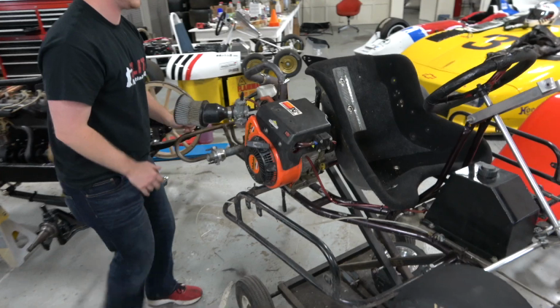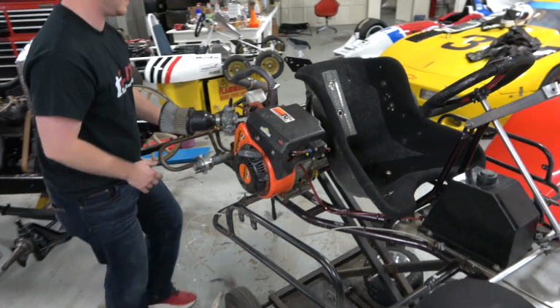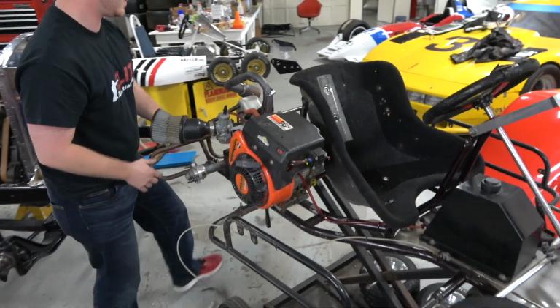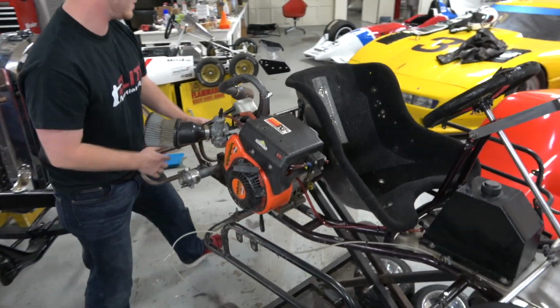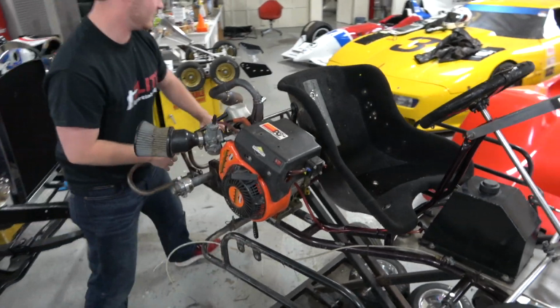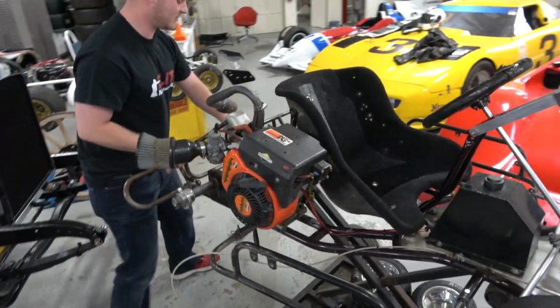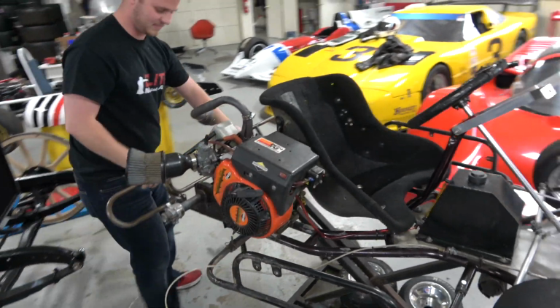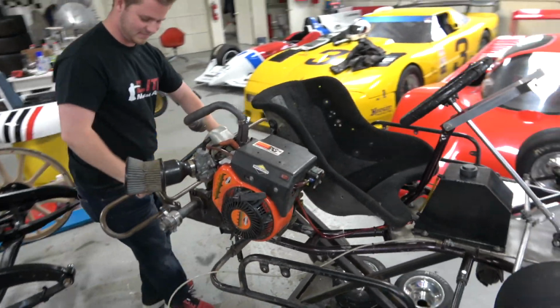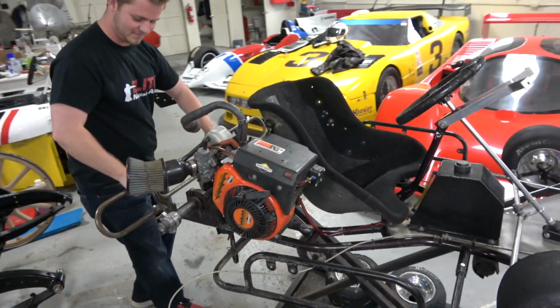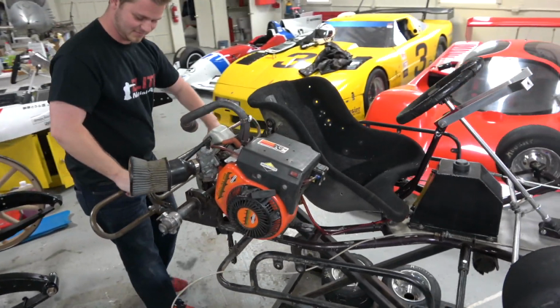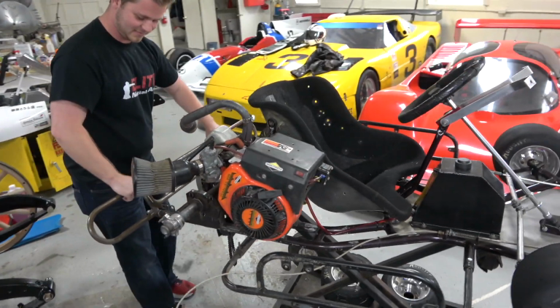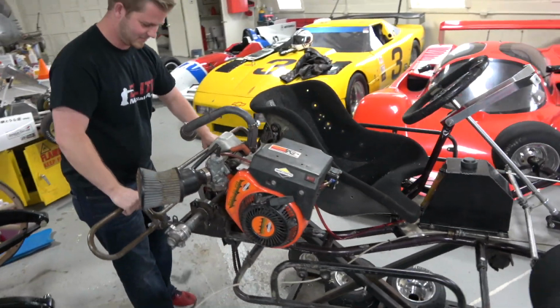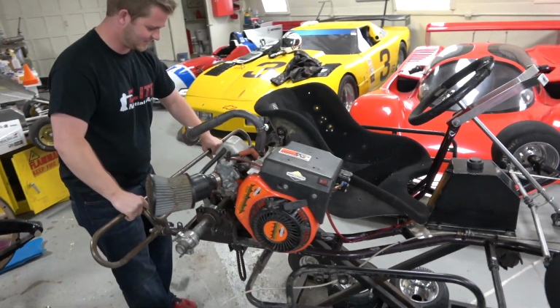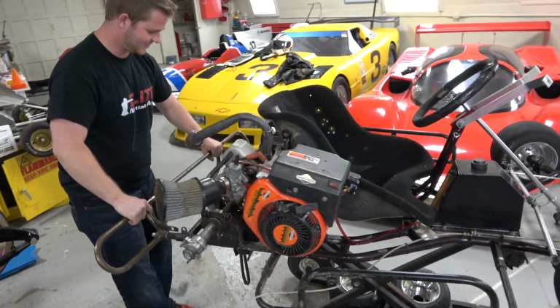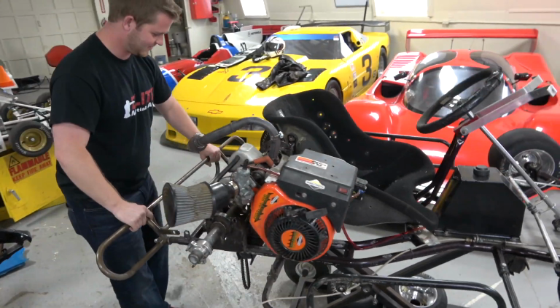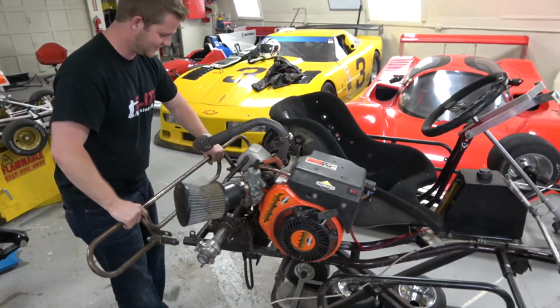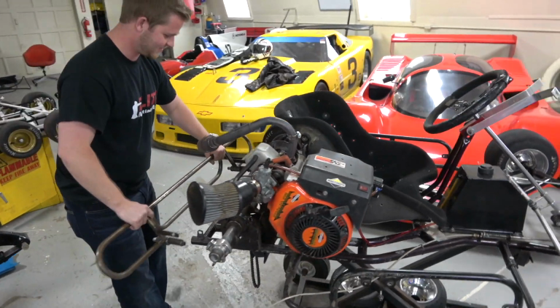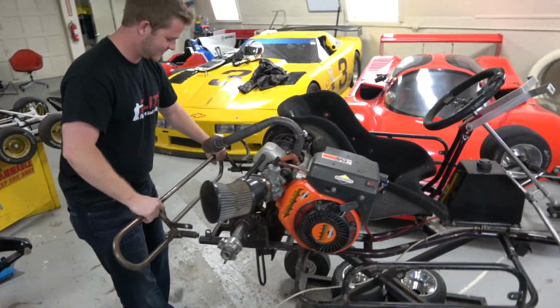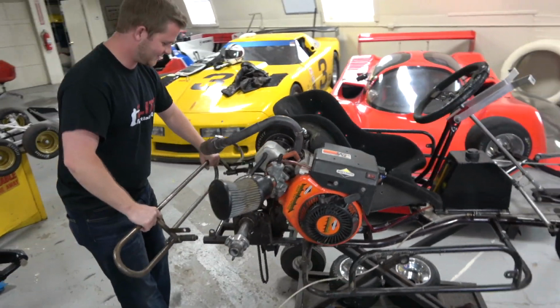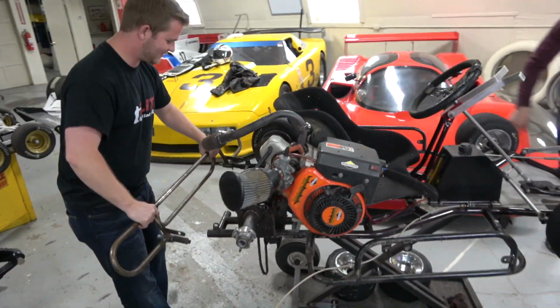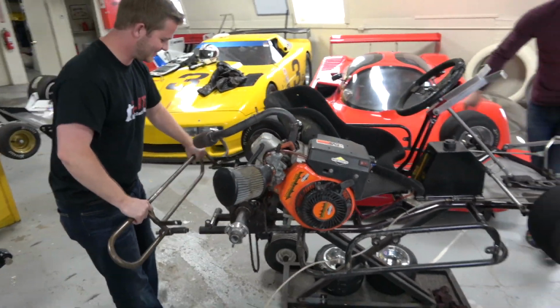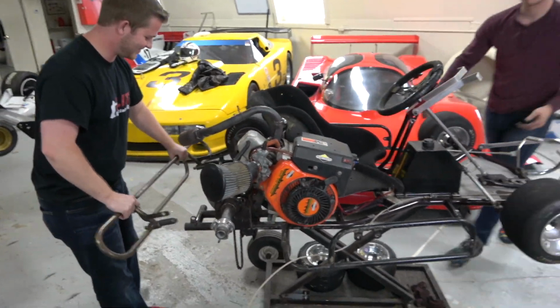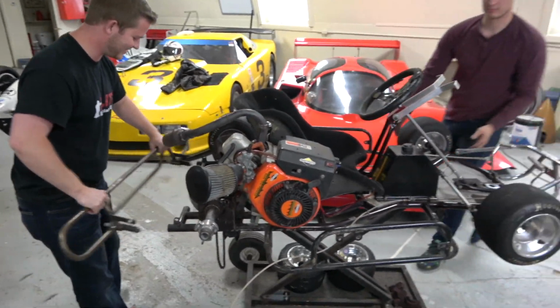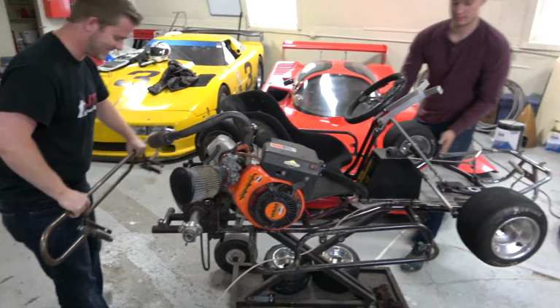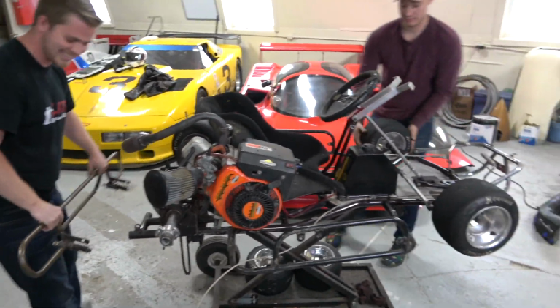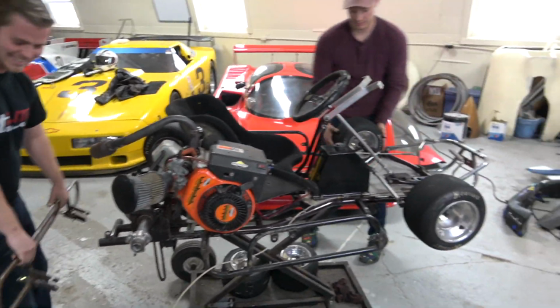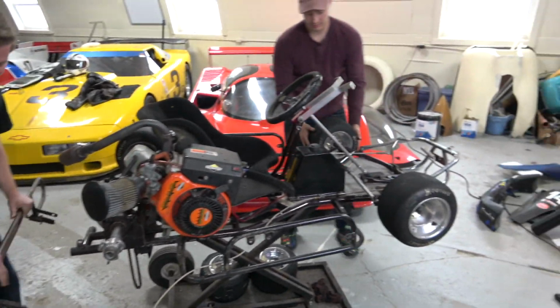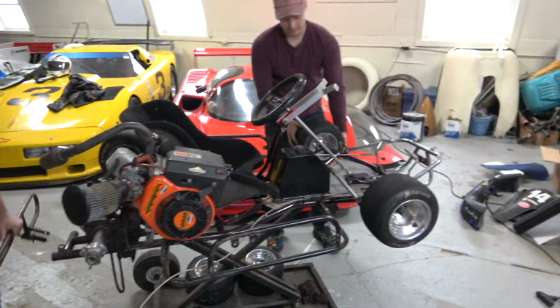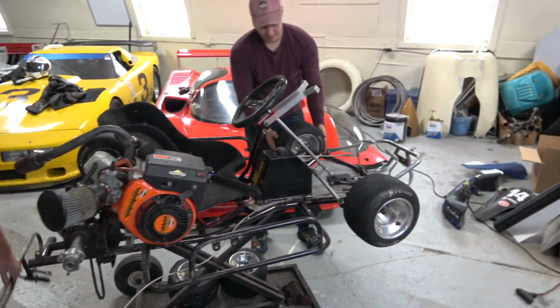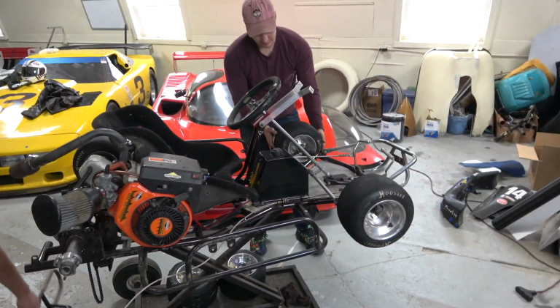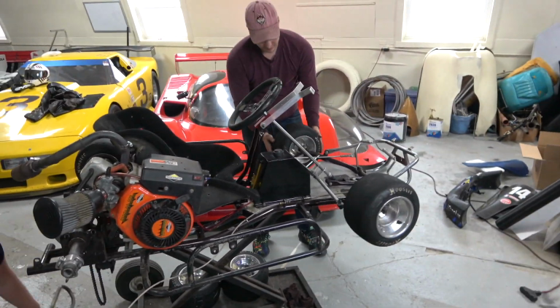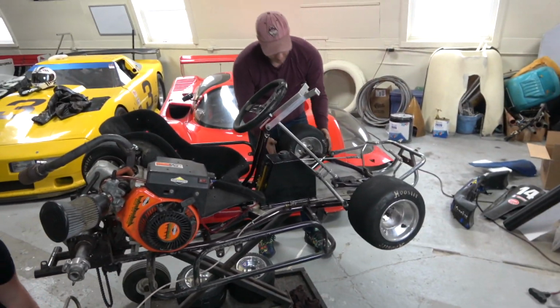Yes kids at home, race car building is that easy. You just pull stuff and it all comes off magically.